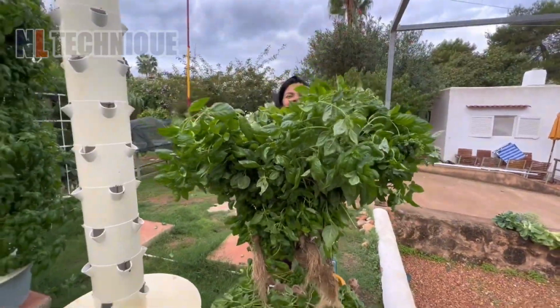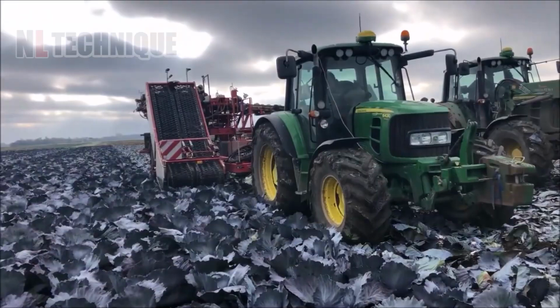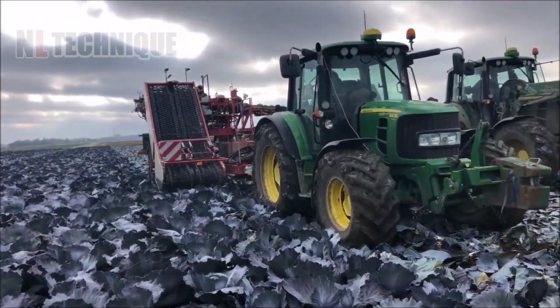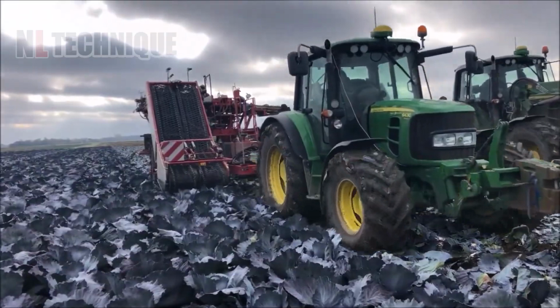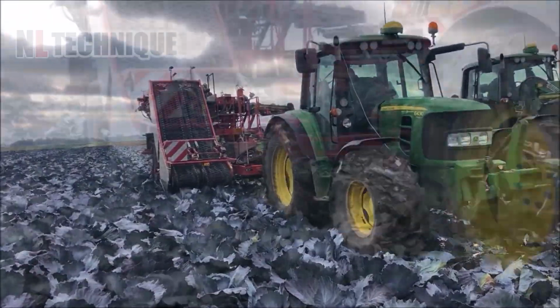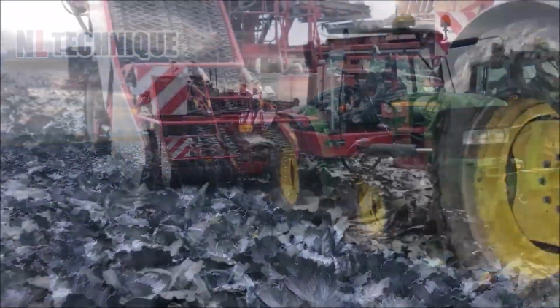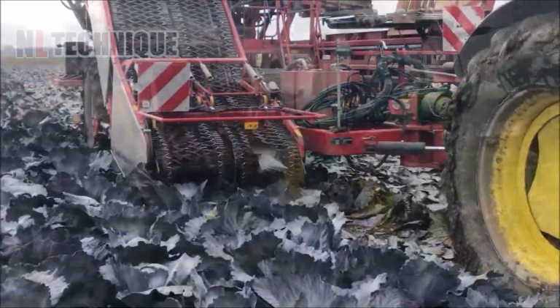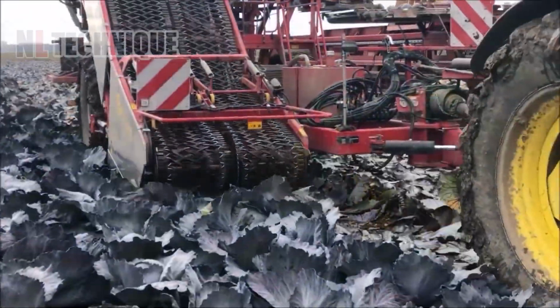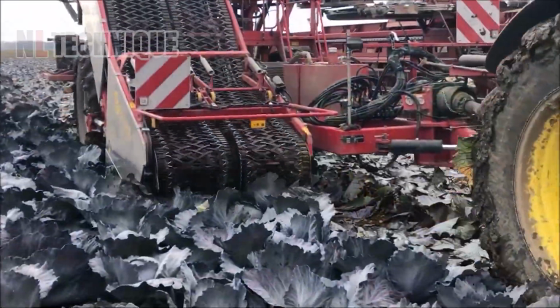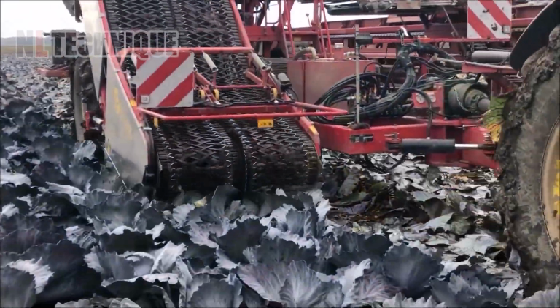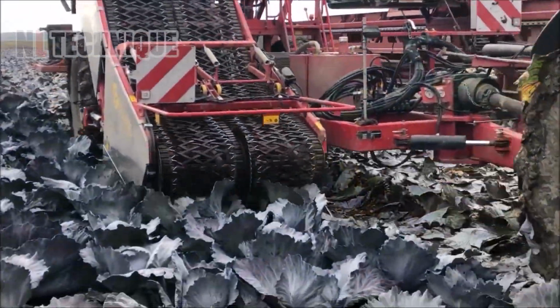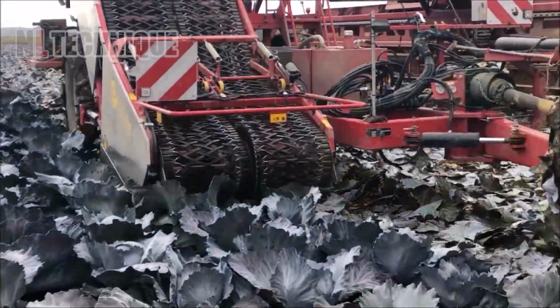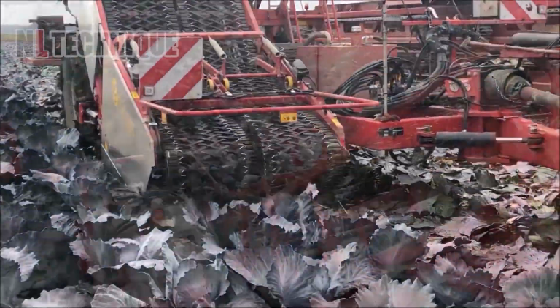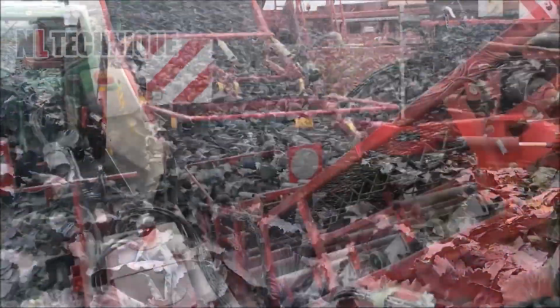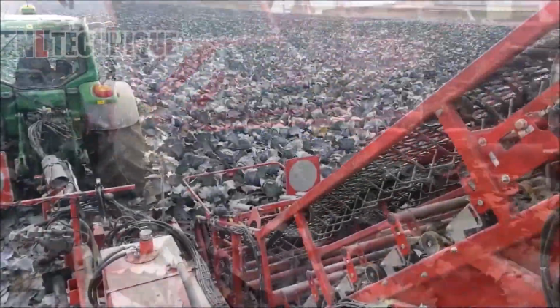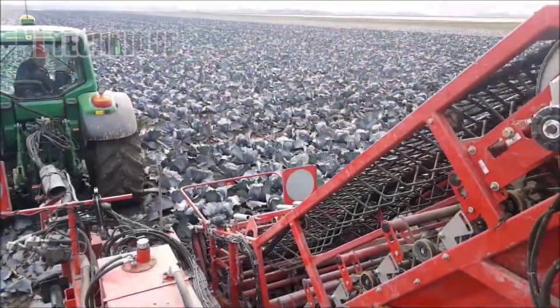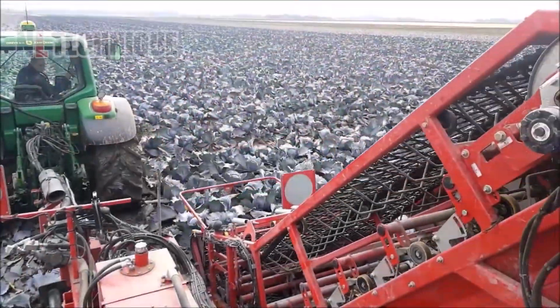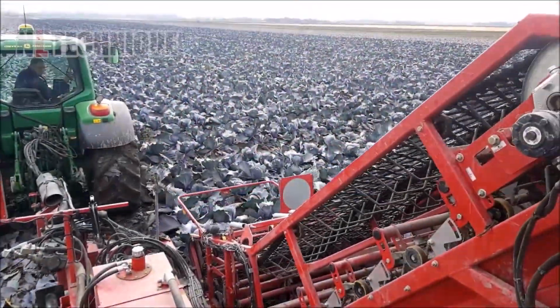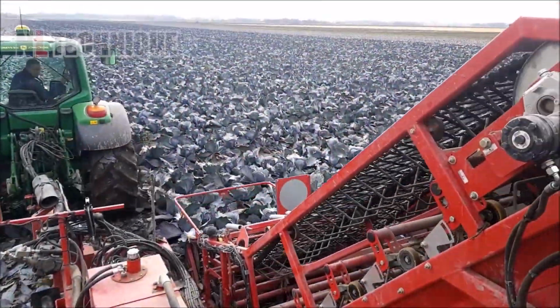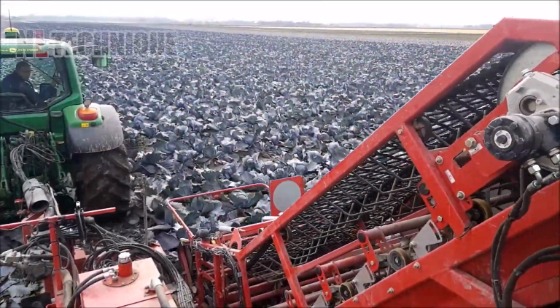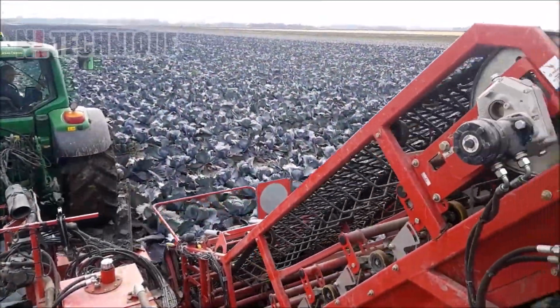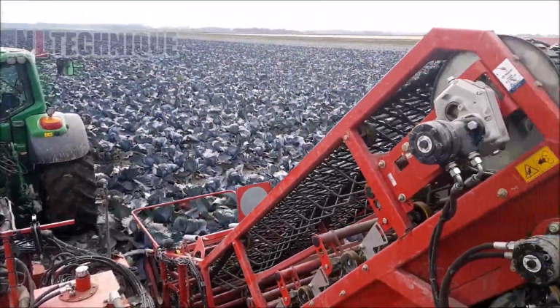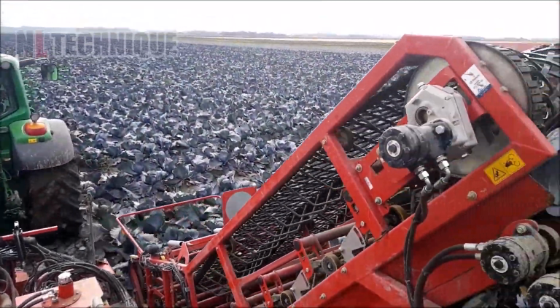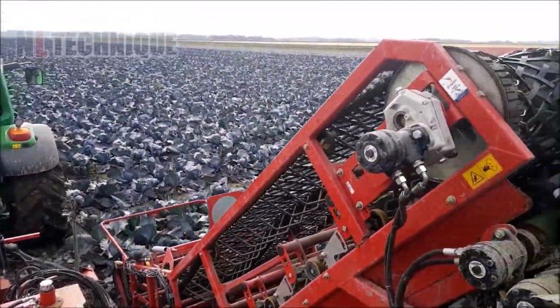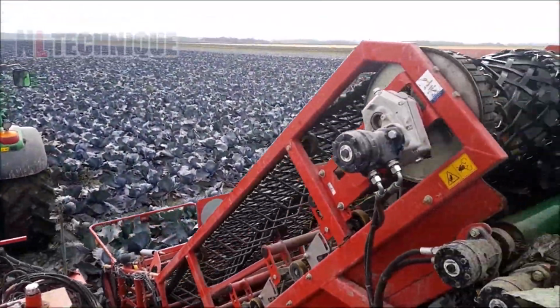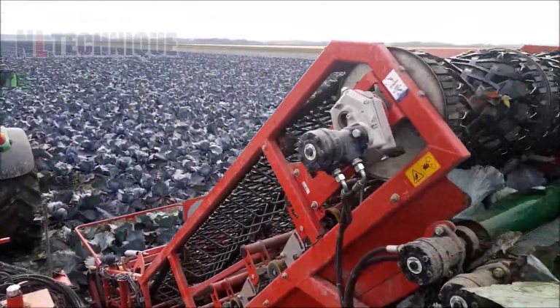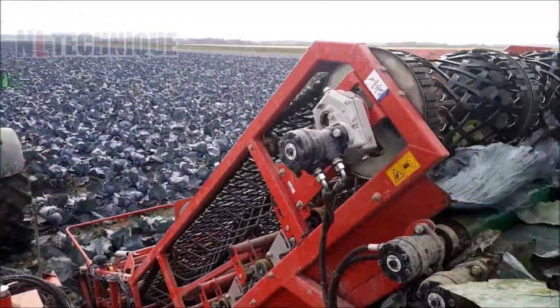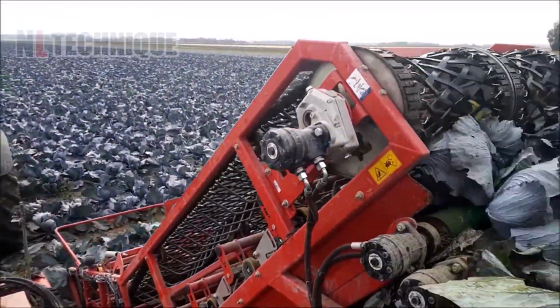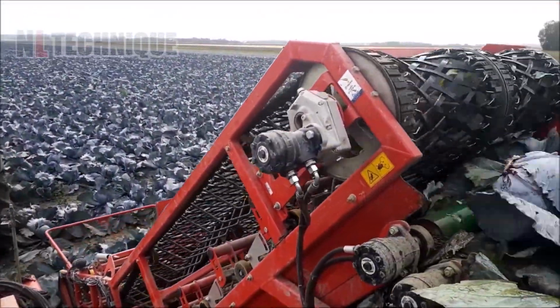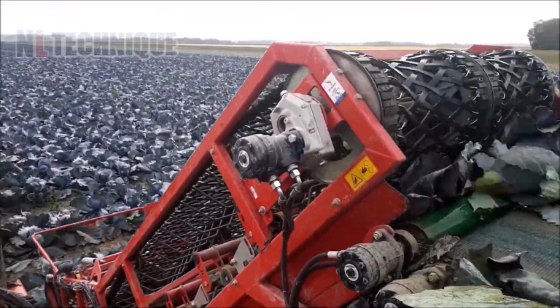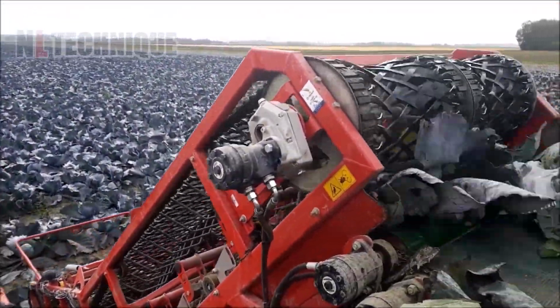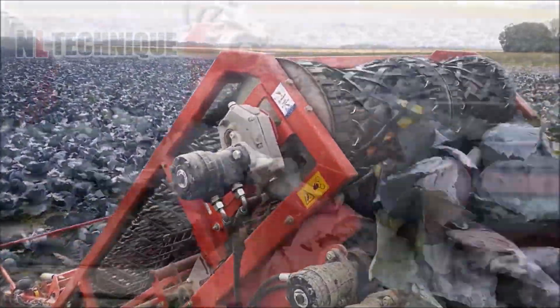Double the machines, double the efficiency. Witness this purple cabbage parade.